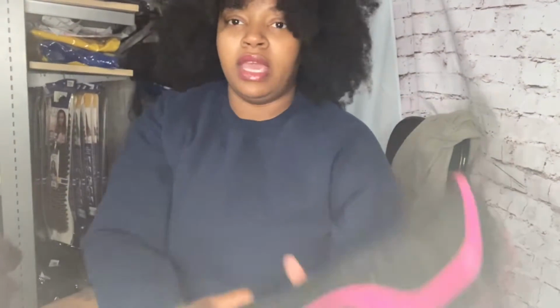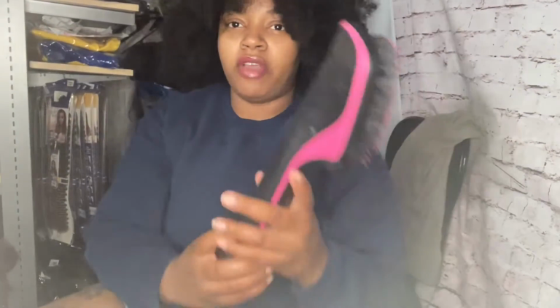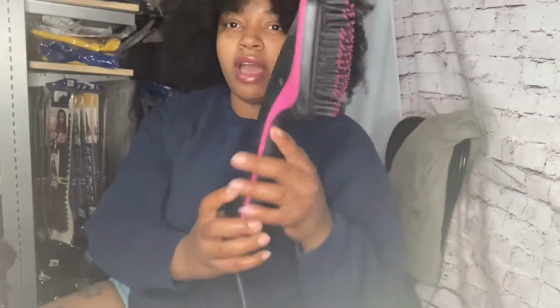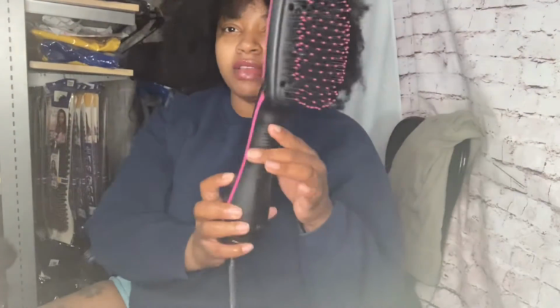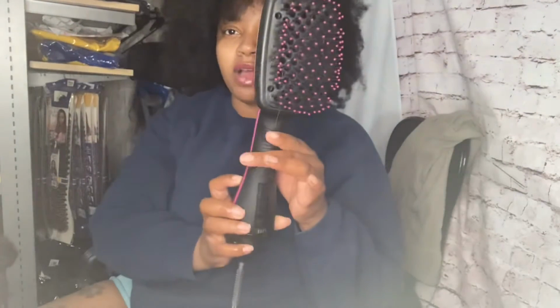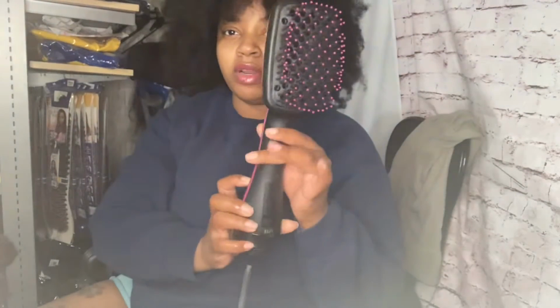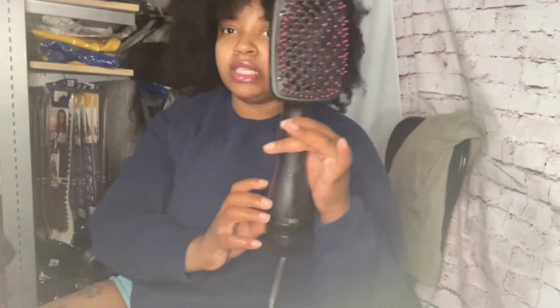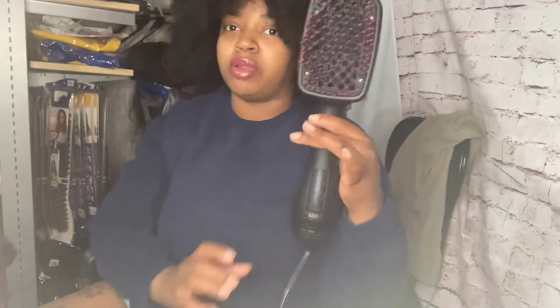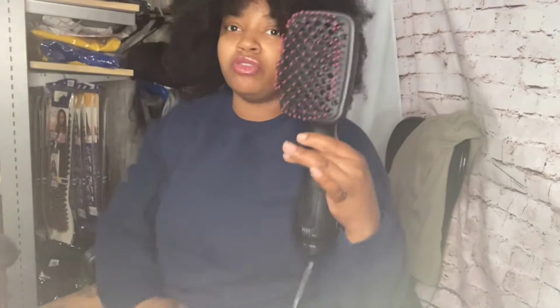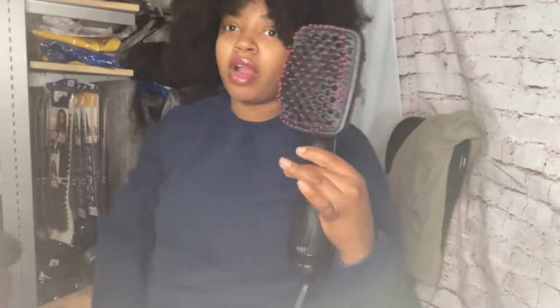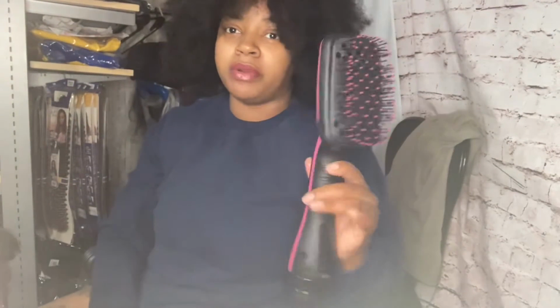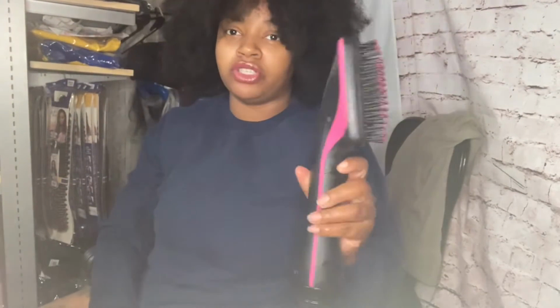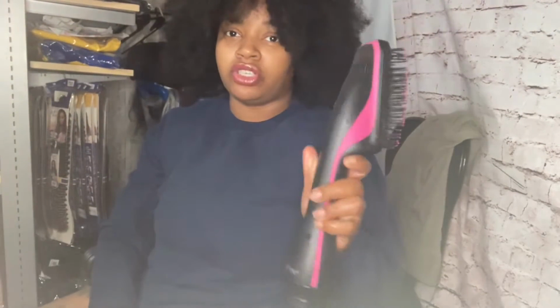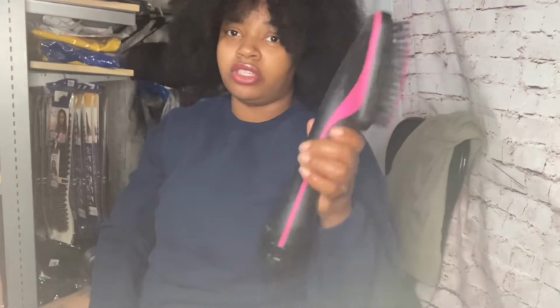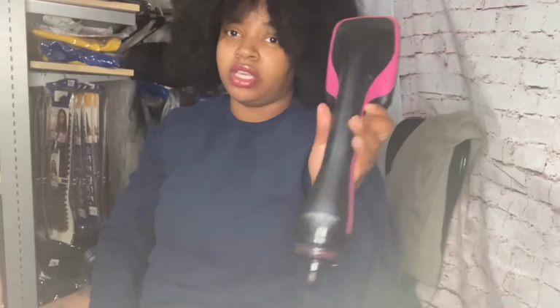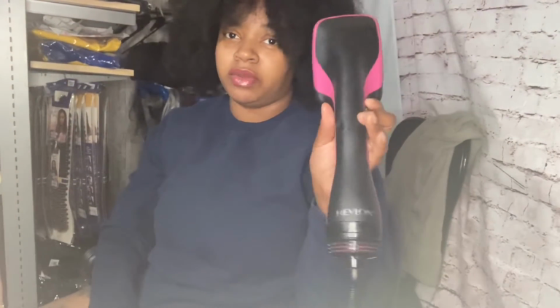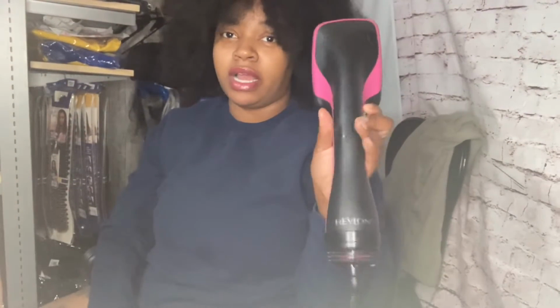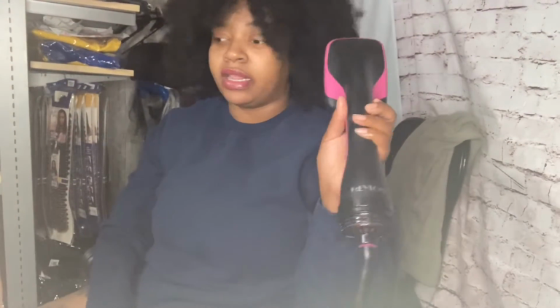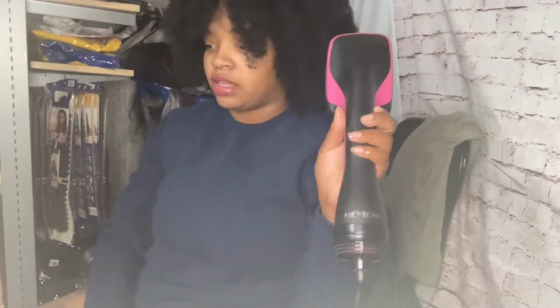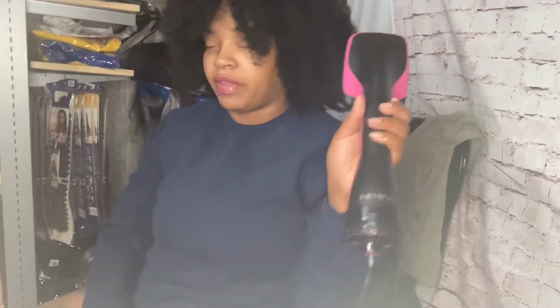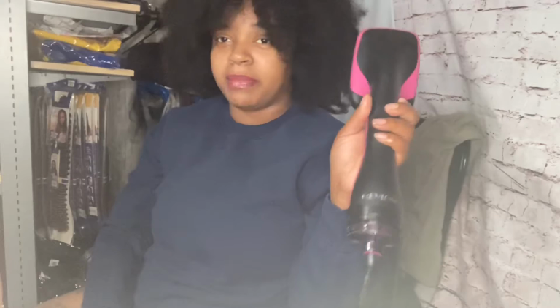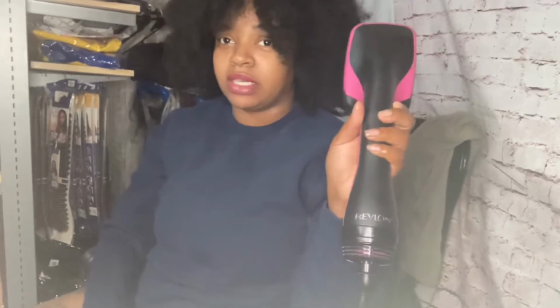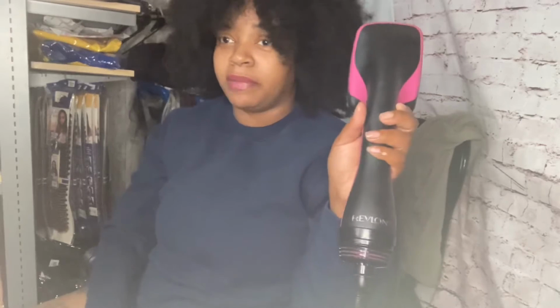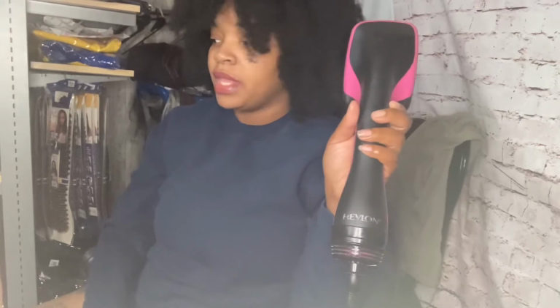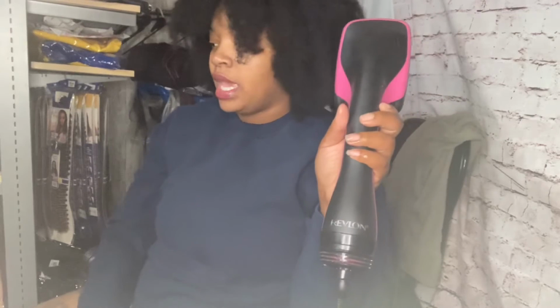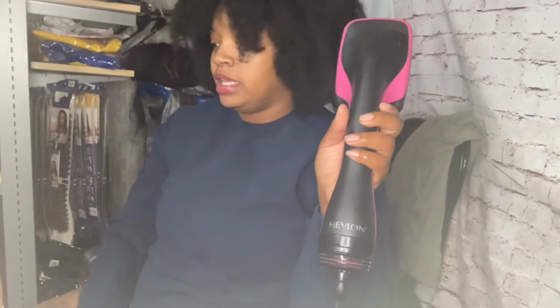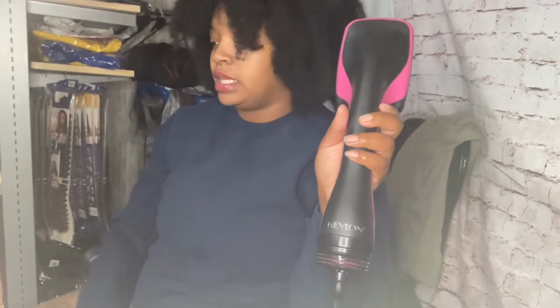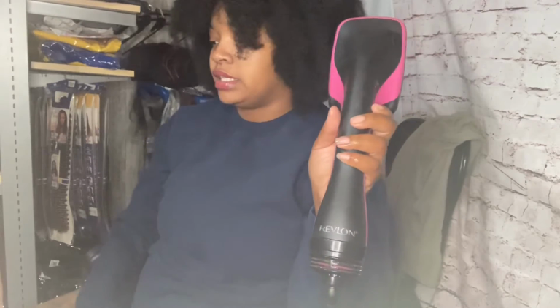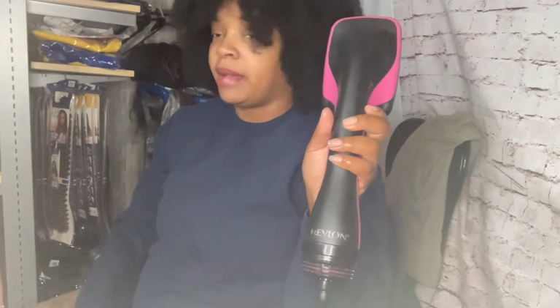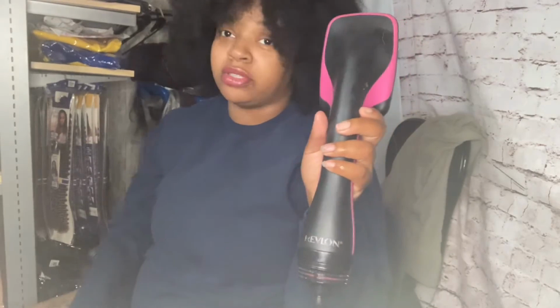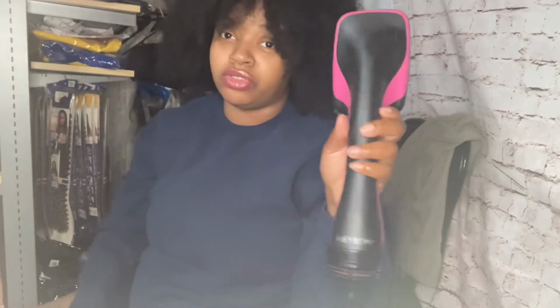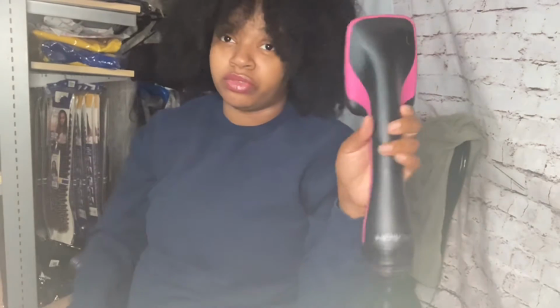If y'all haven't gotten one of these blow dry brushes, y'all should get one. I got this off Amazon and this thing is the absolute truth.